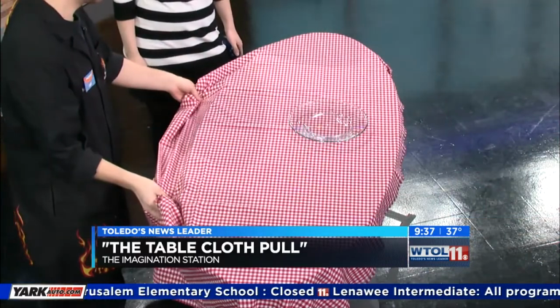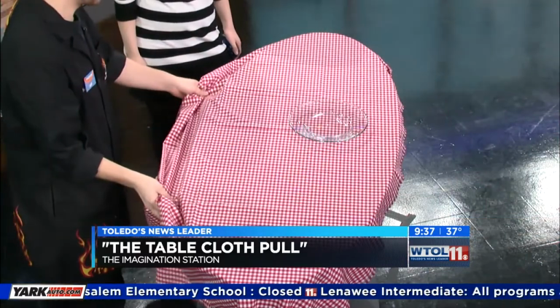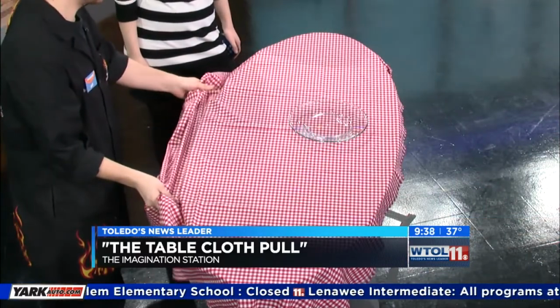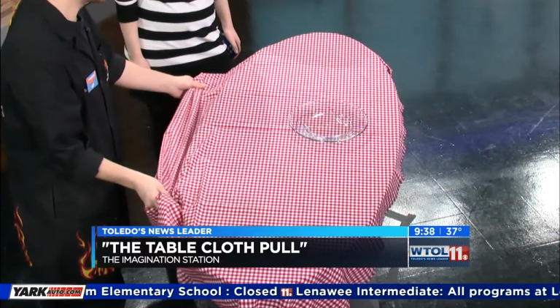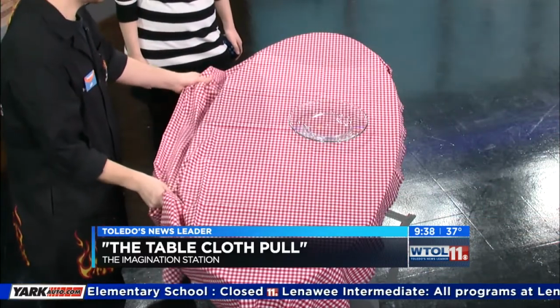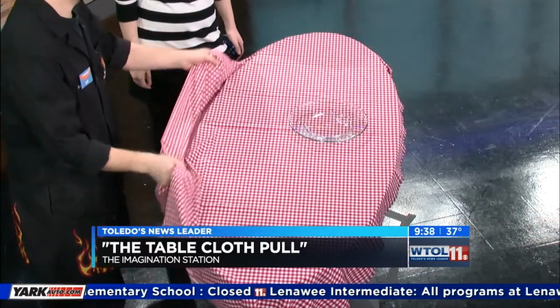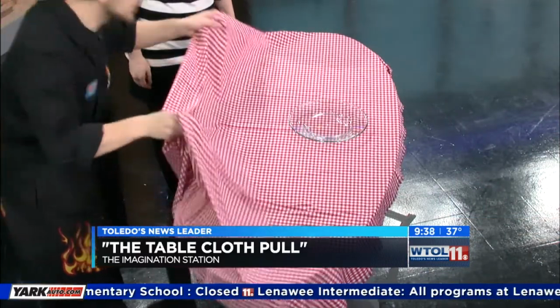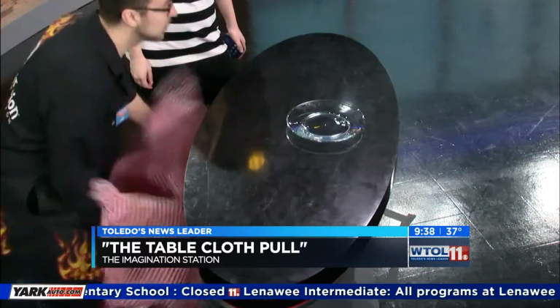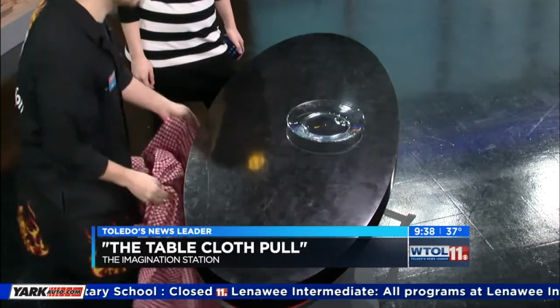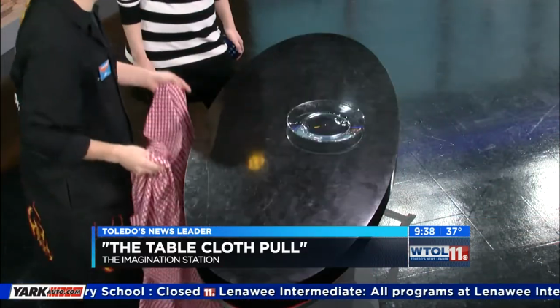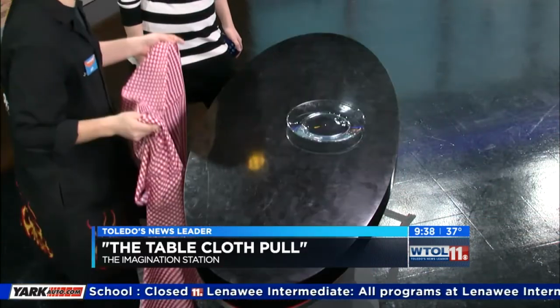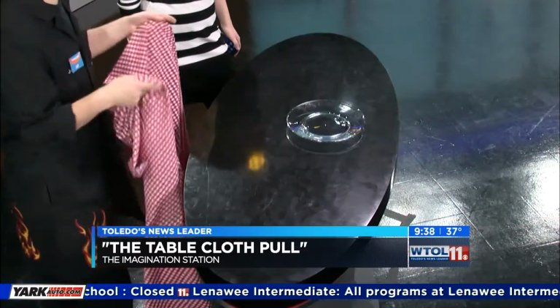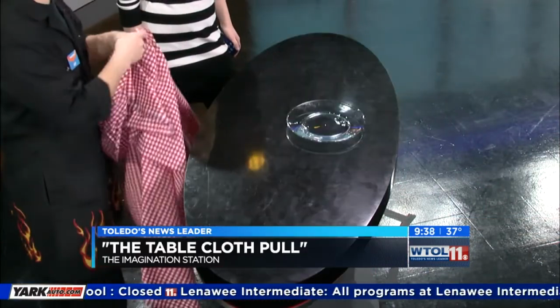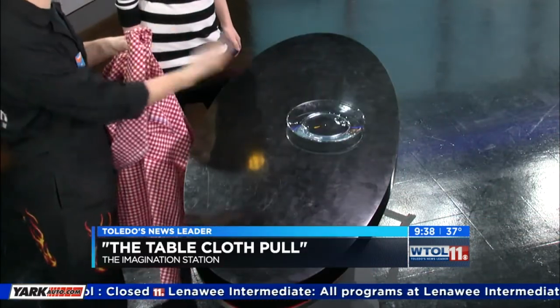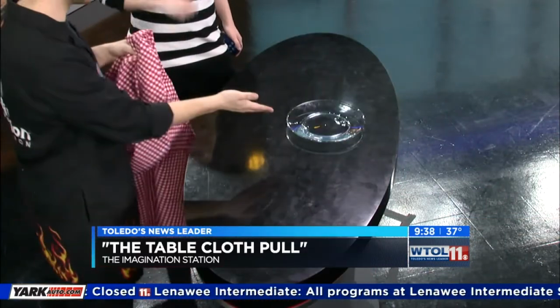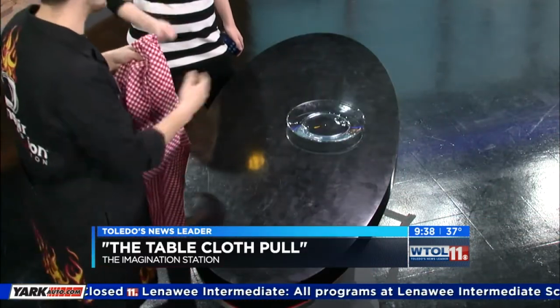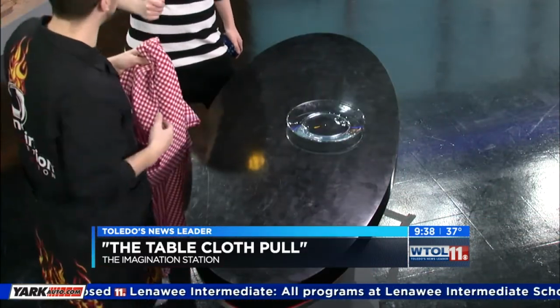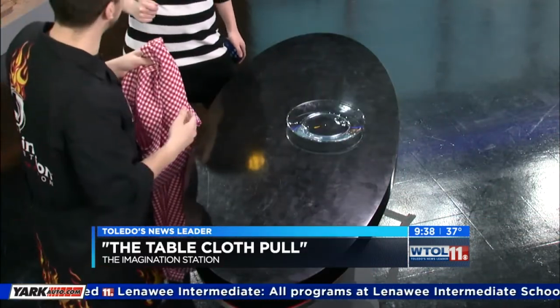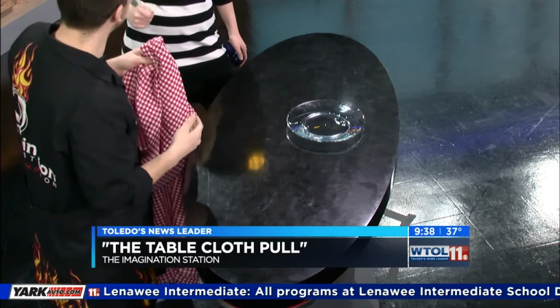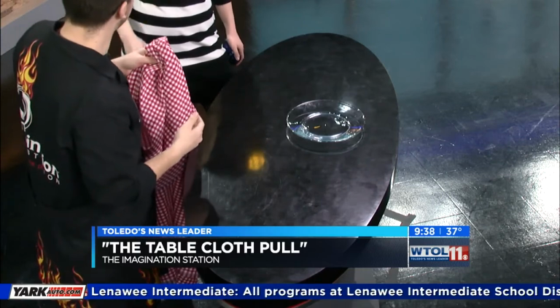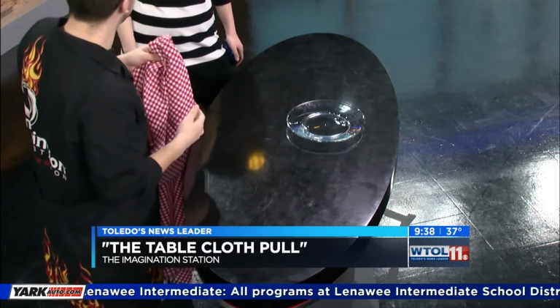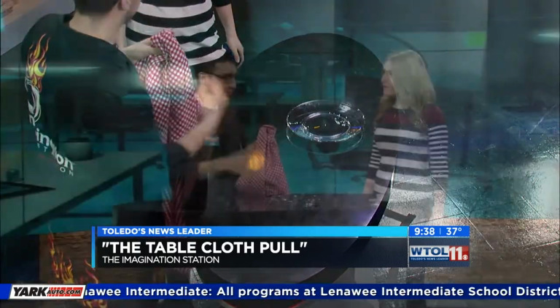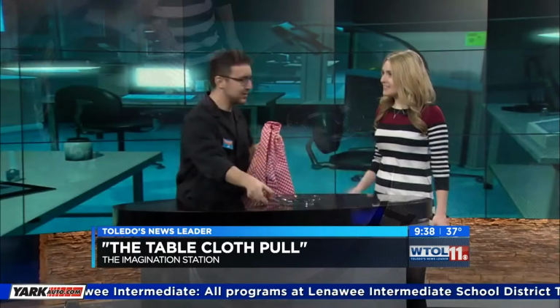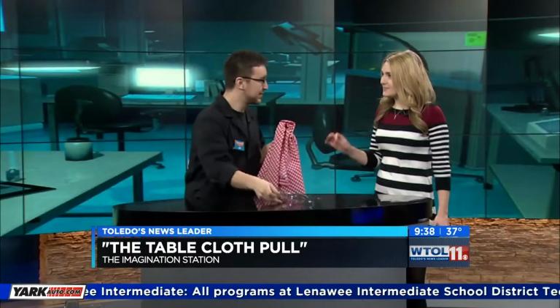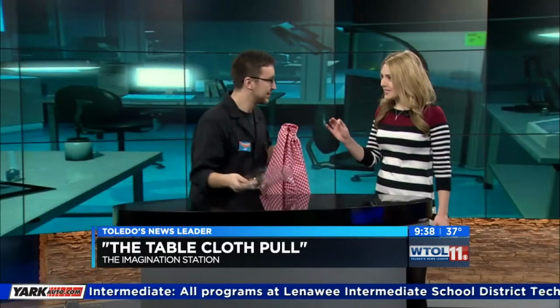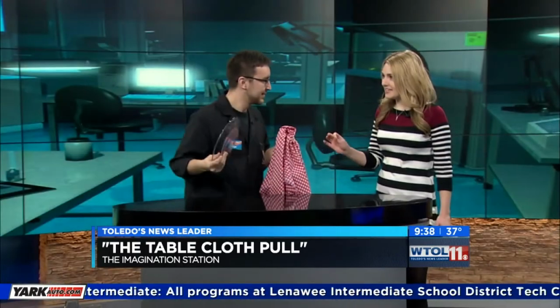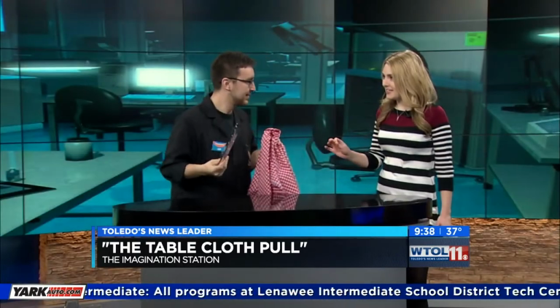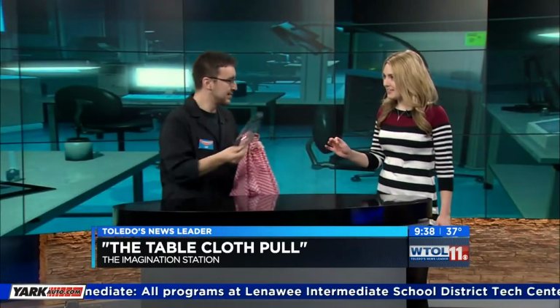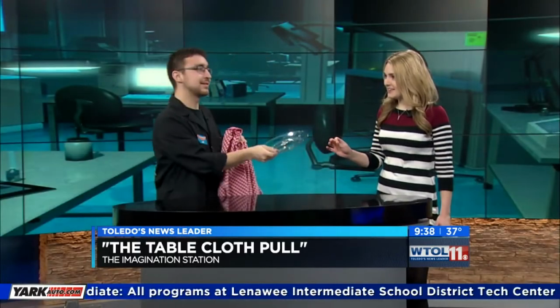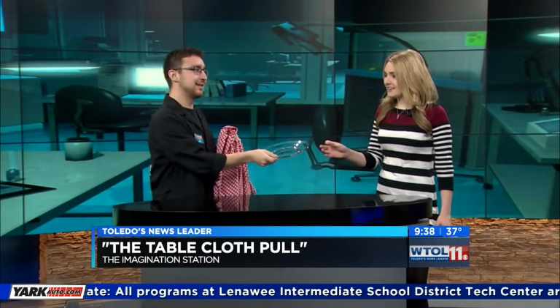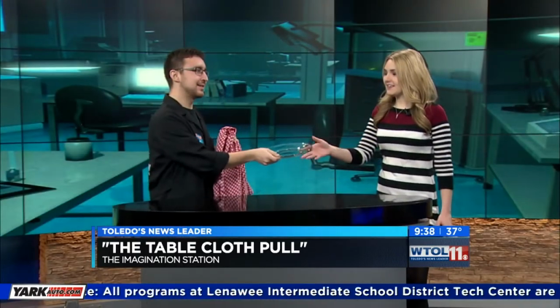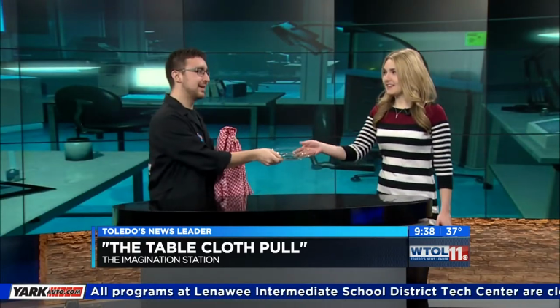All you have to do is do it quickly, and it'll just stay where it is. Very fast seems like the key. Yes, it is the key.